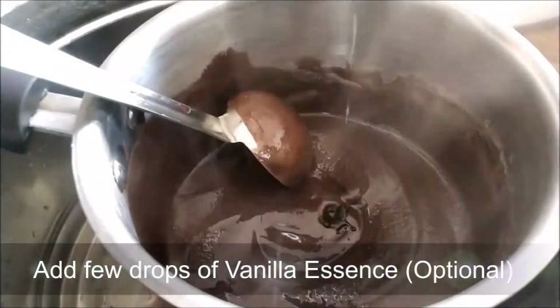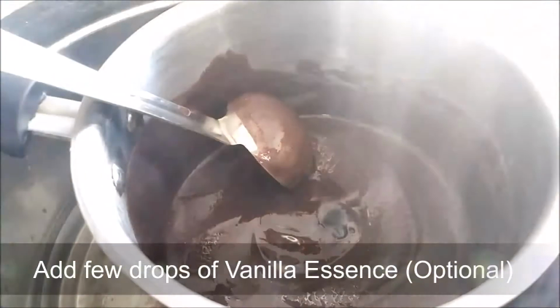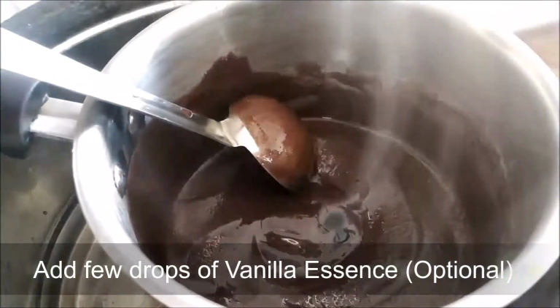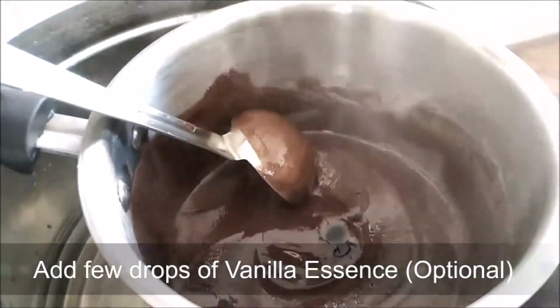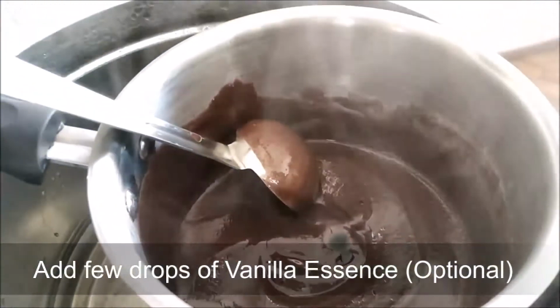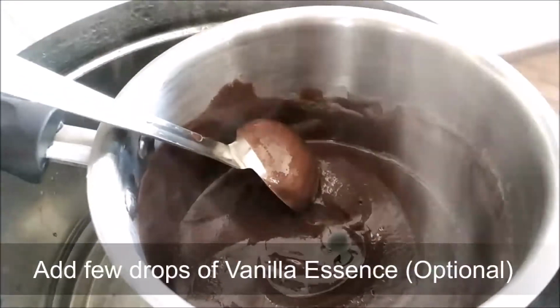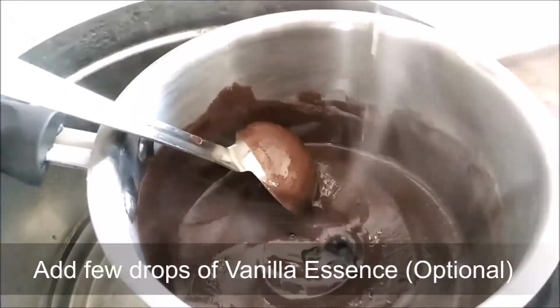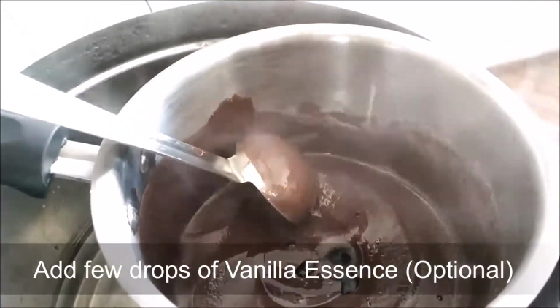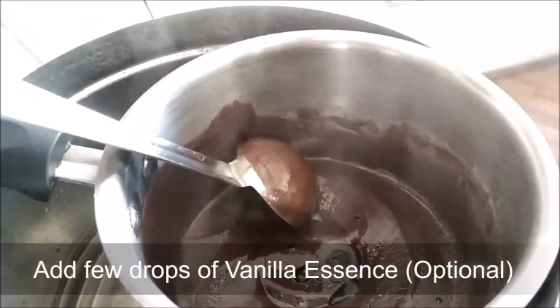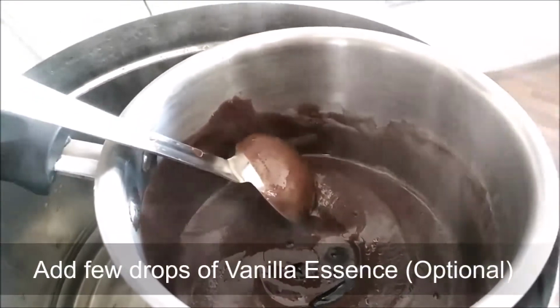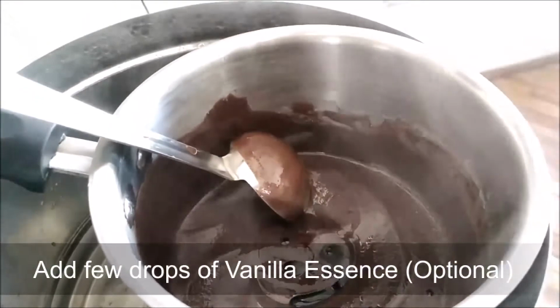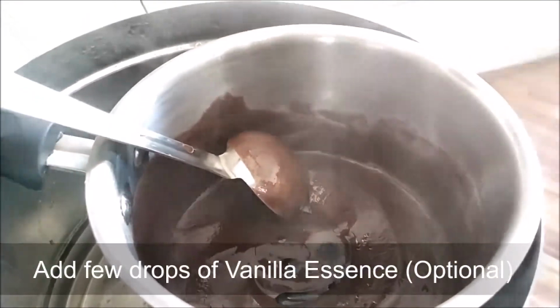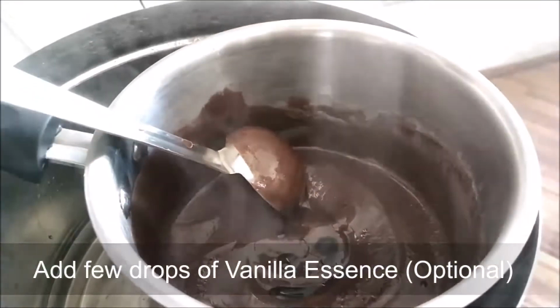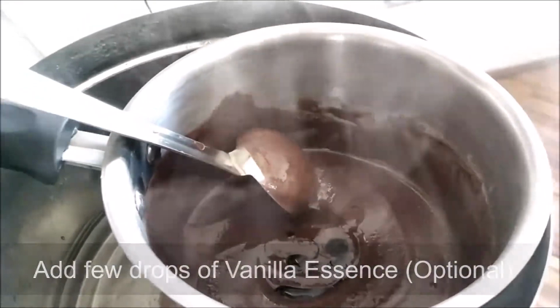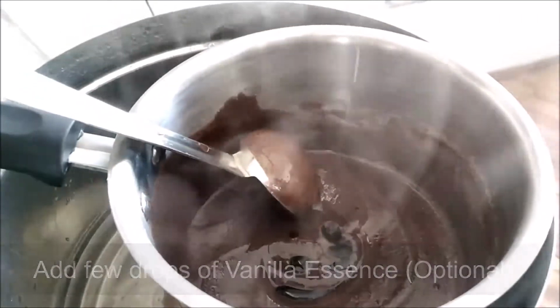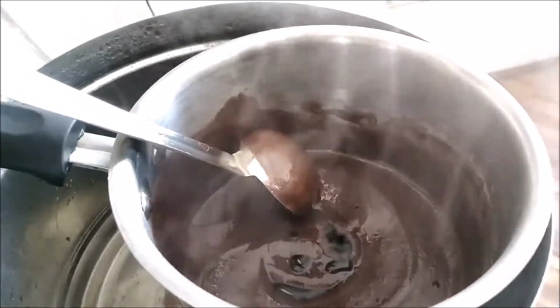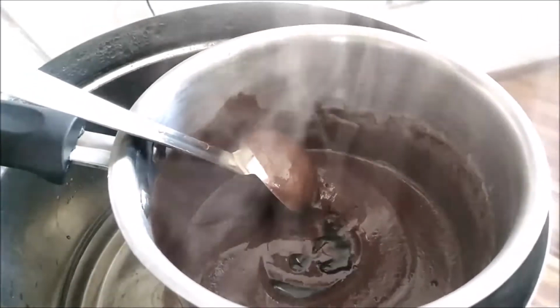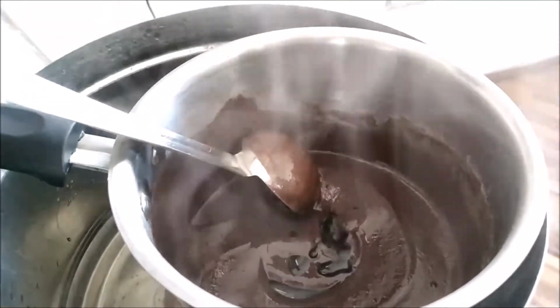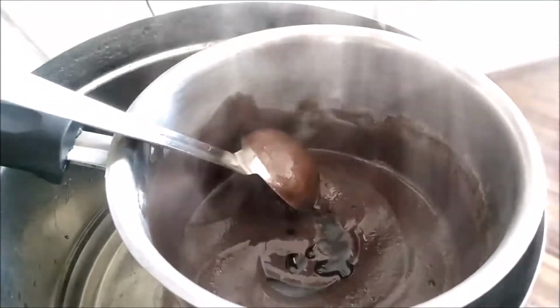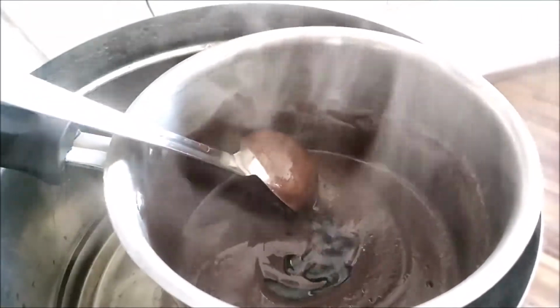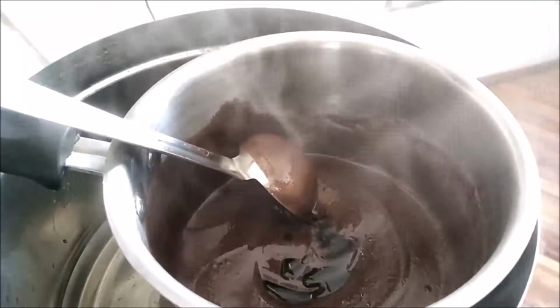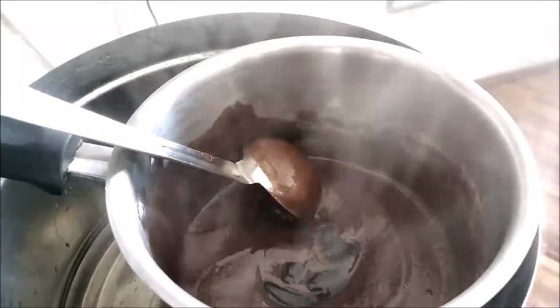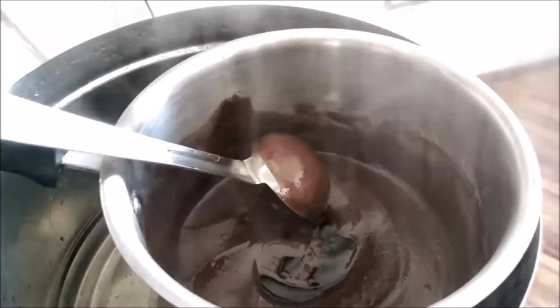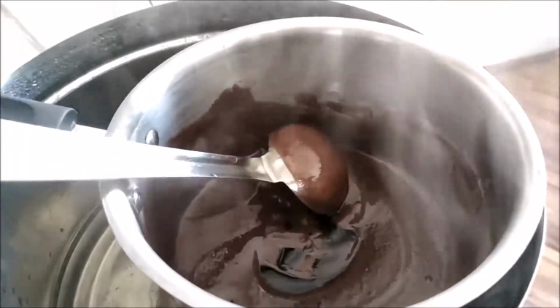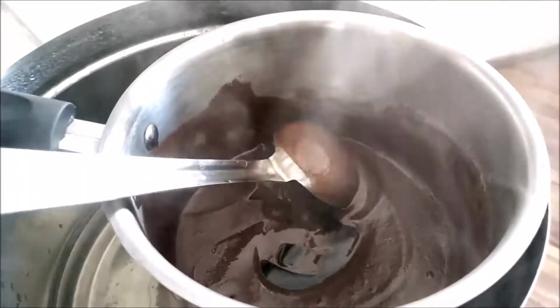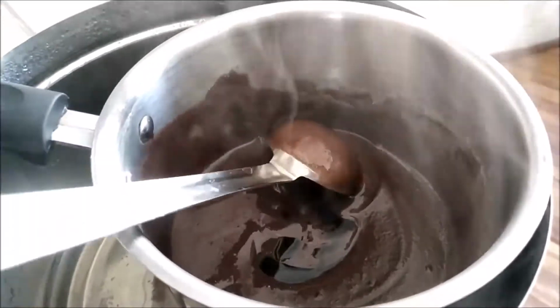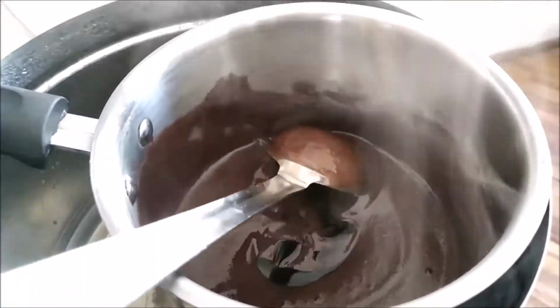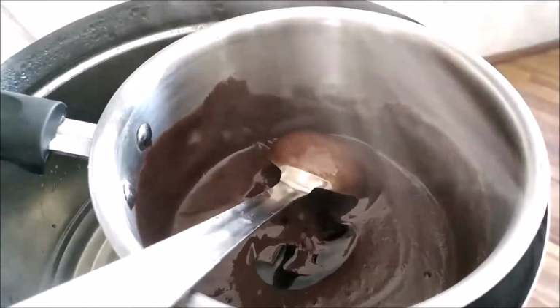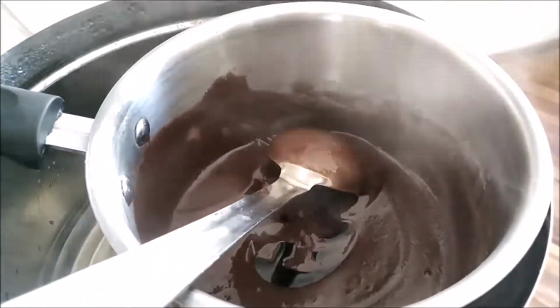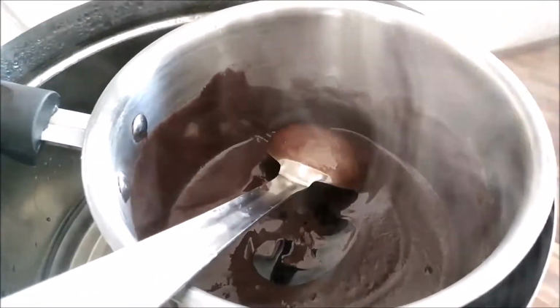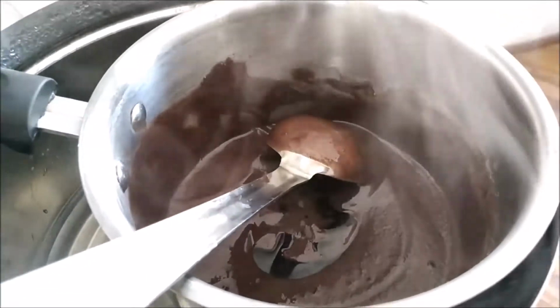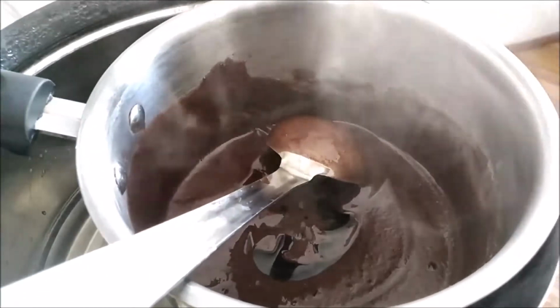Let's add a little vanilla essence. If you want to add it or skip it, that's fine.